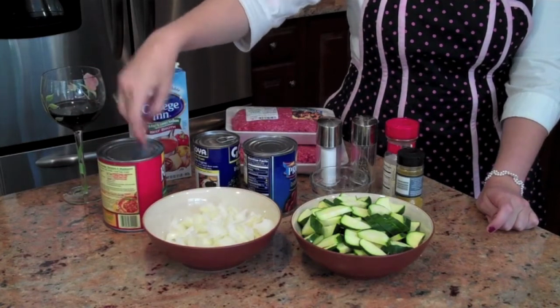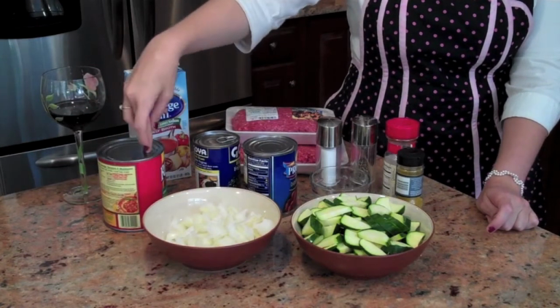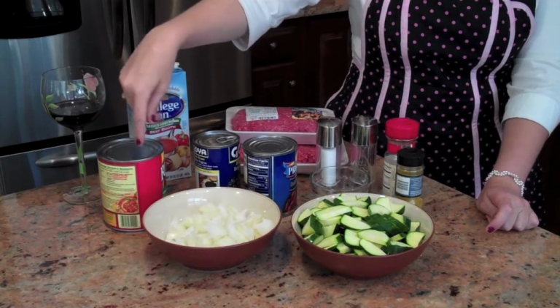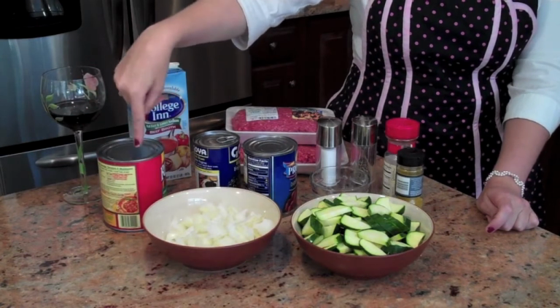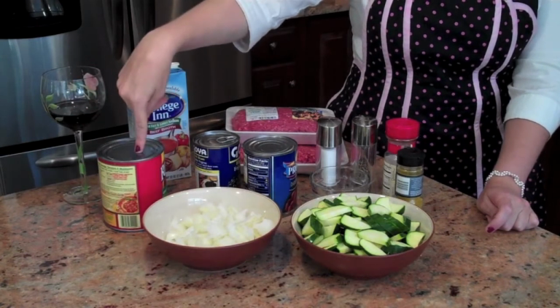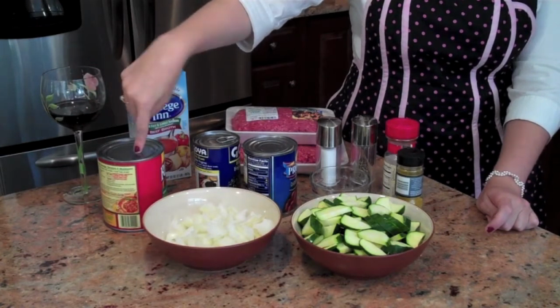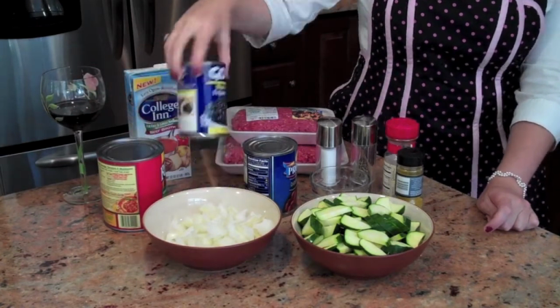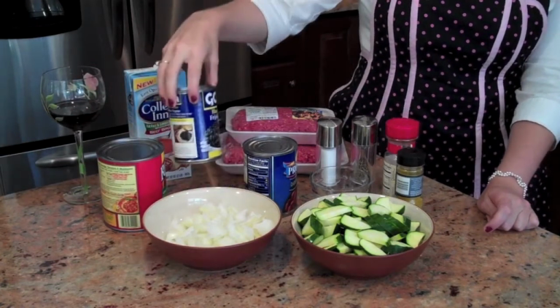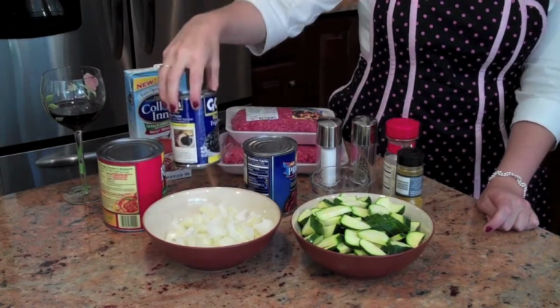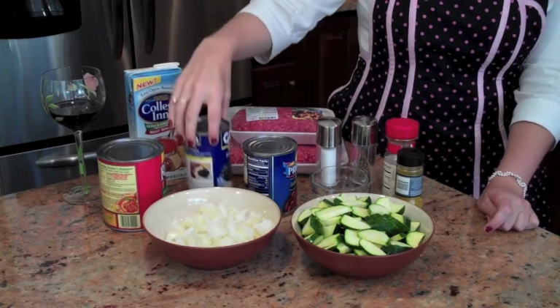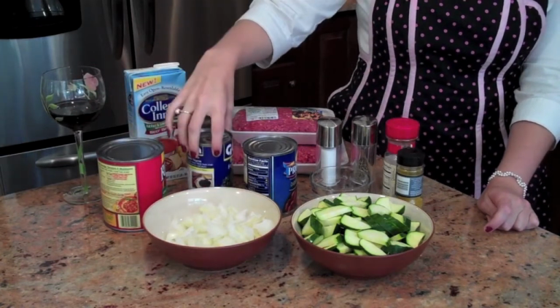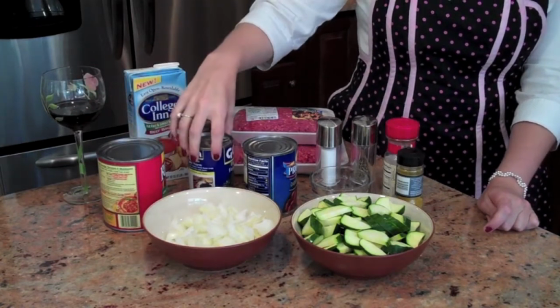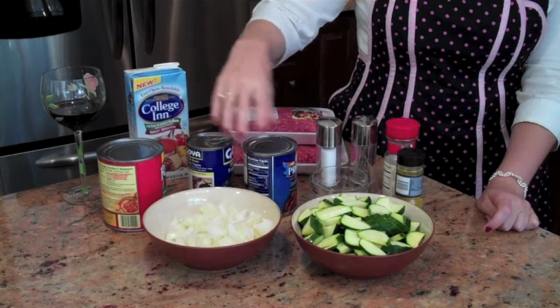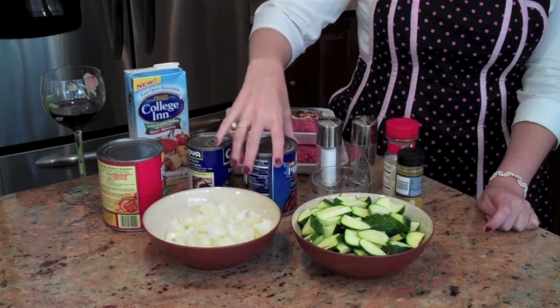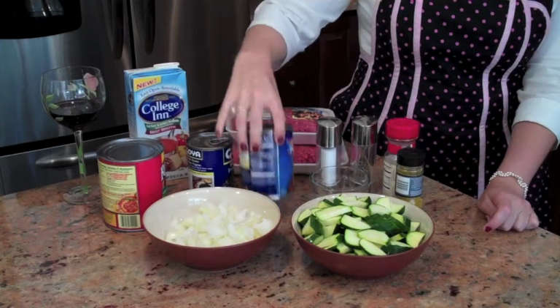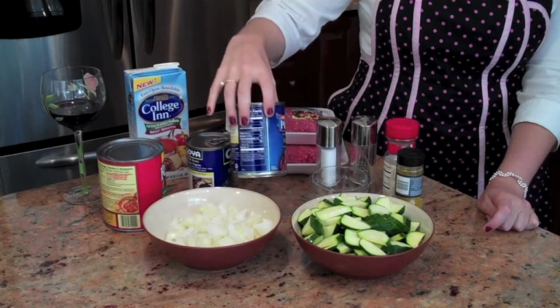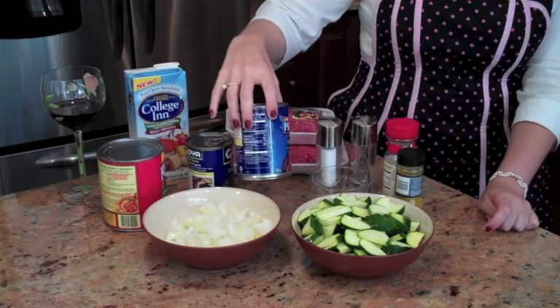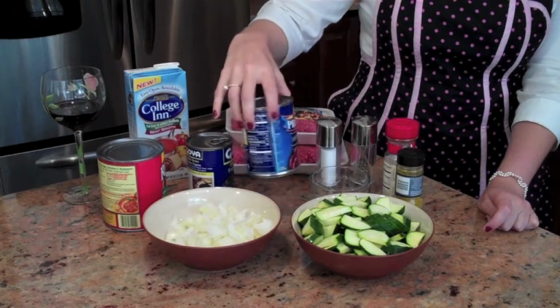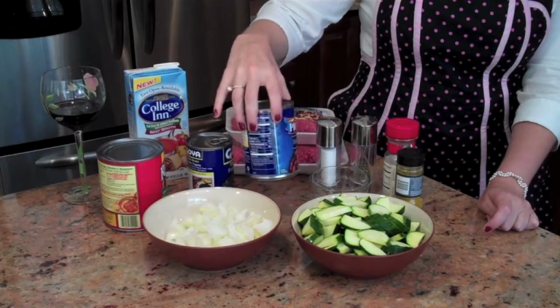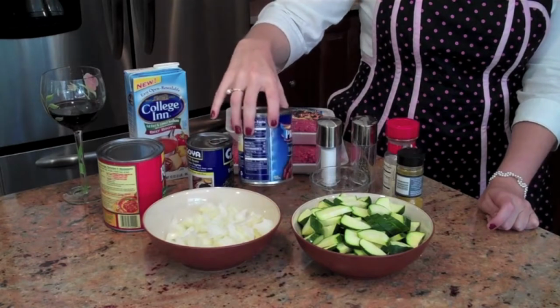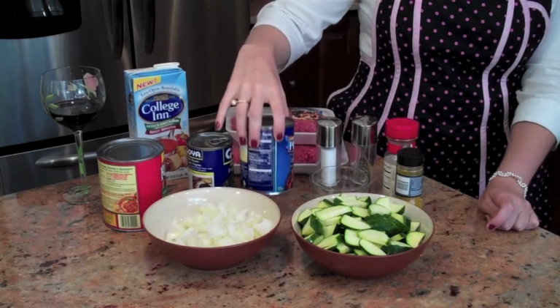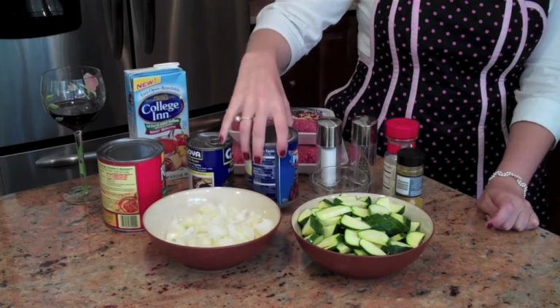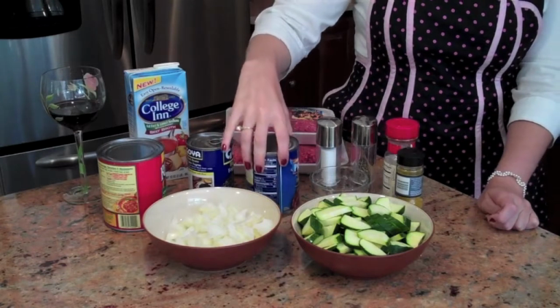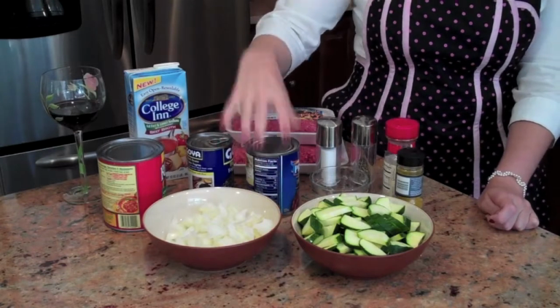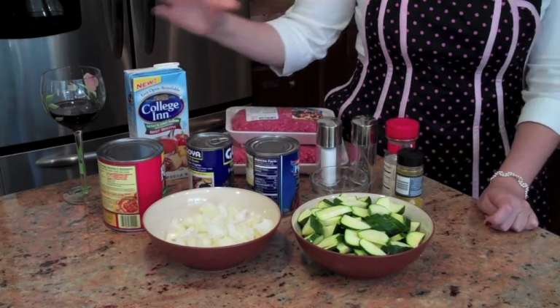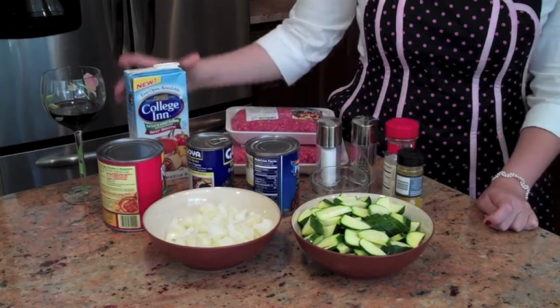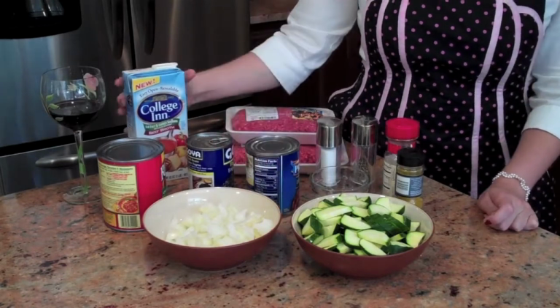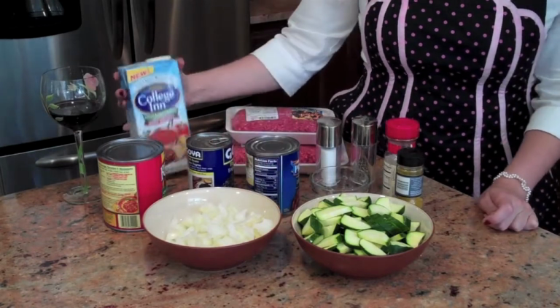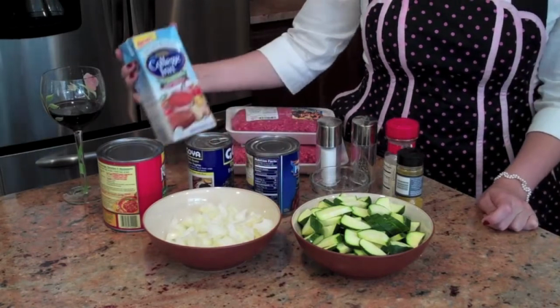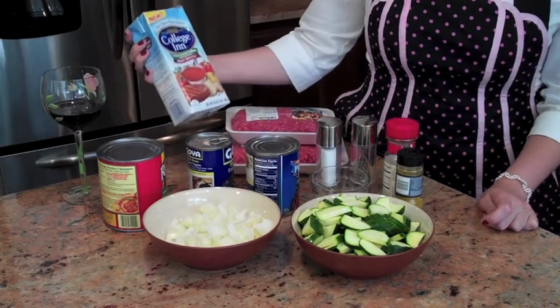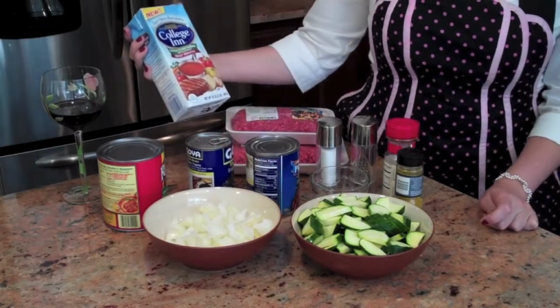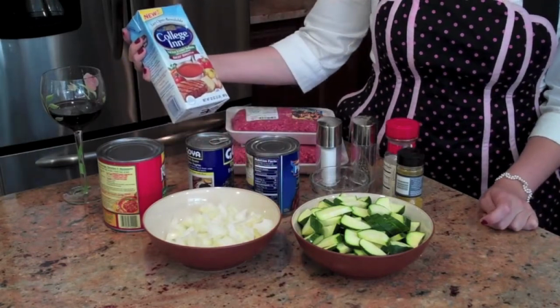Bam, that's awesome. Black beans, dark red kidney beans, and beef broth.